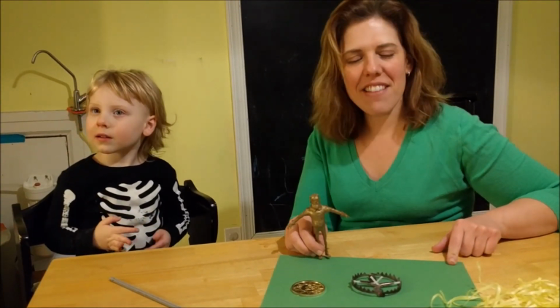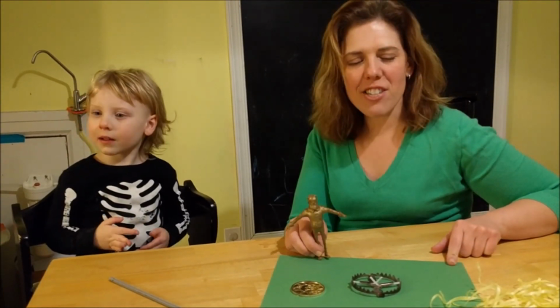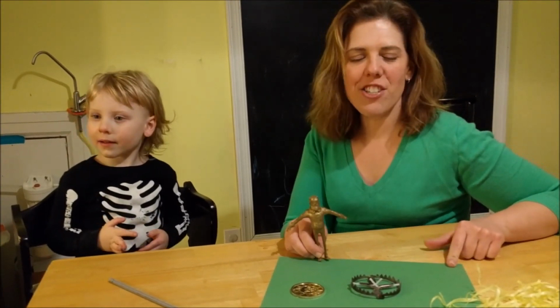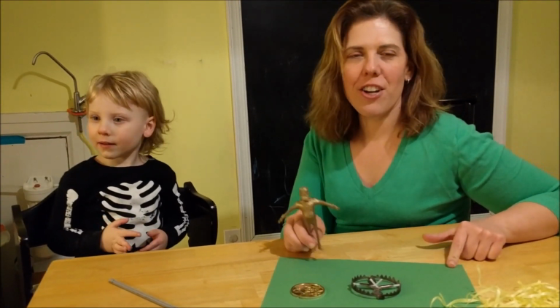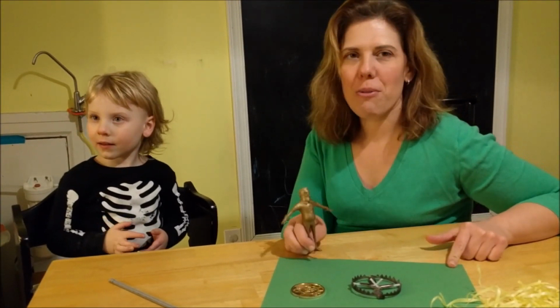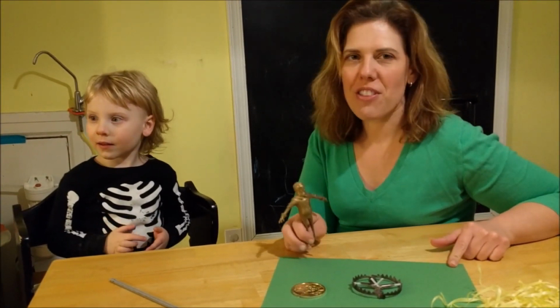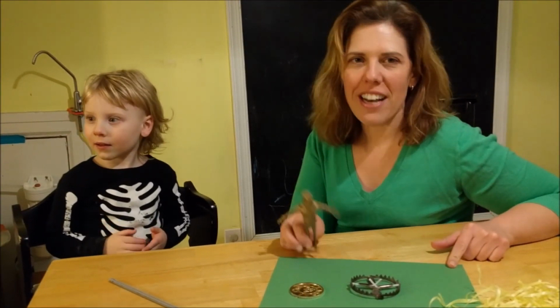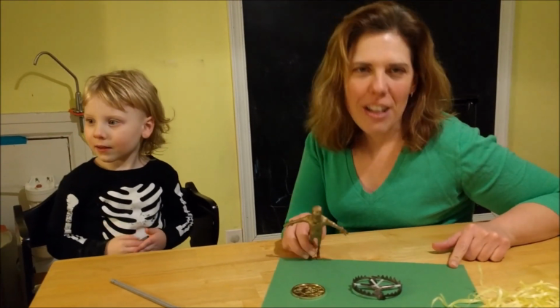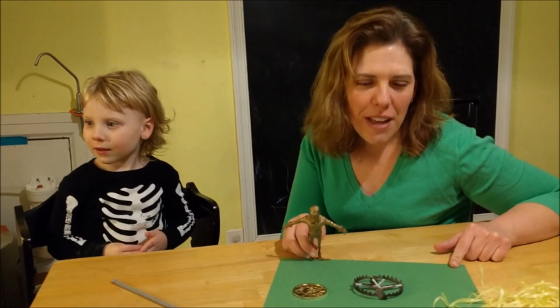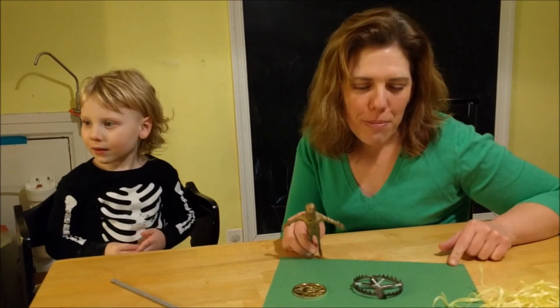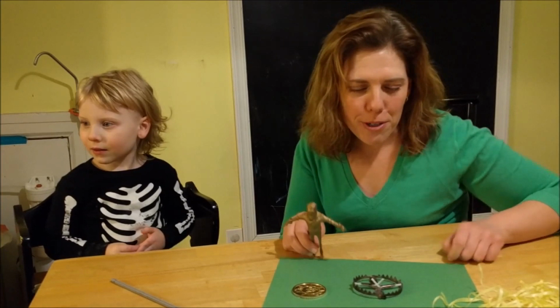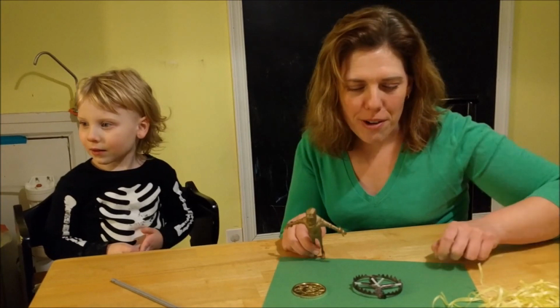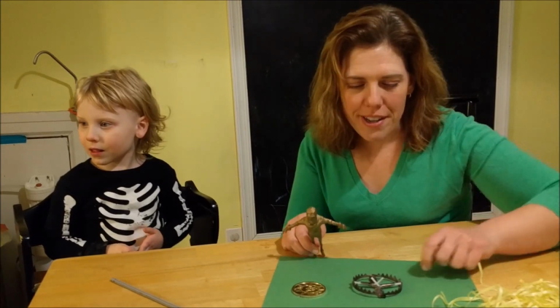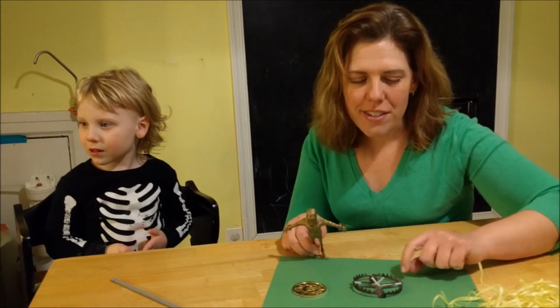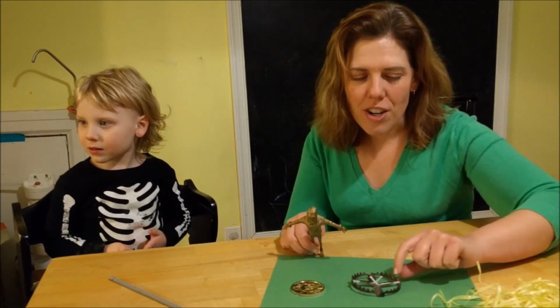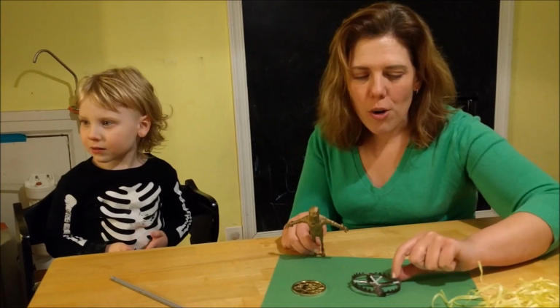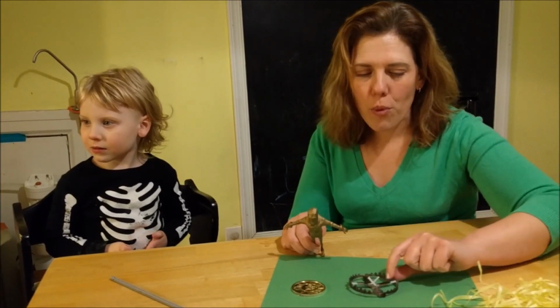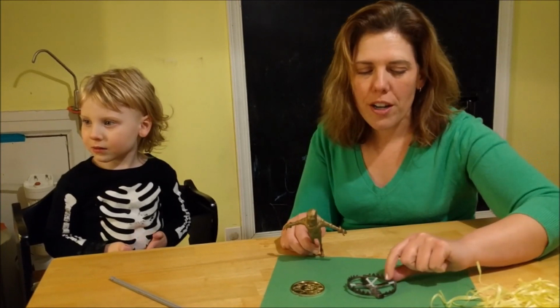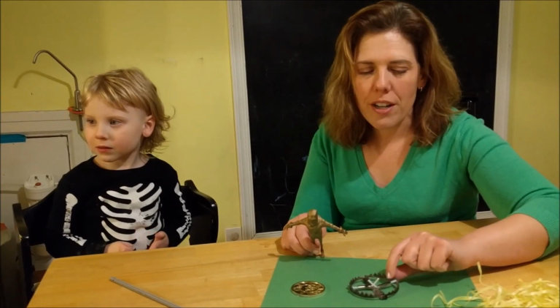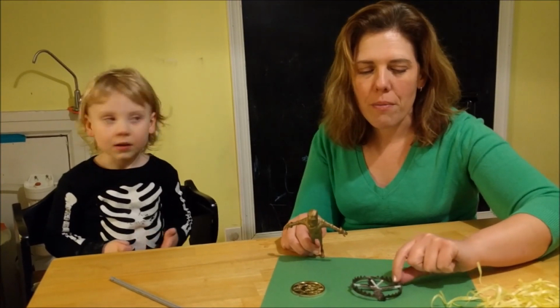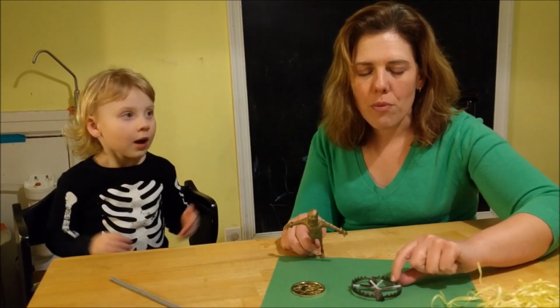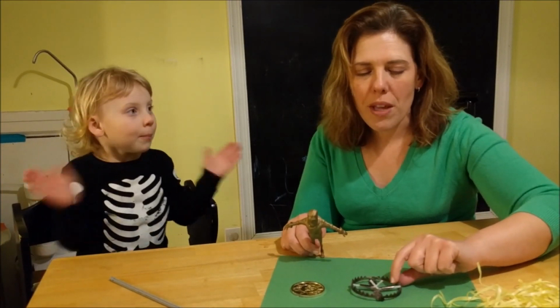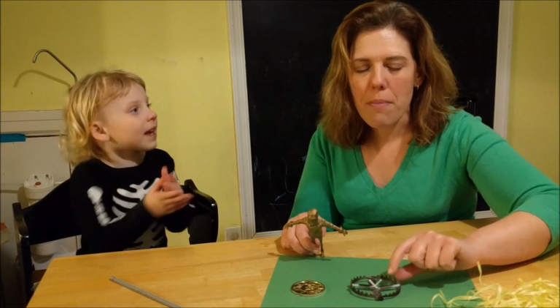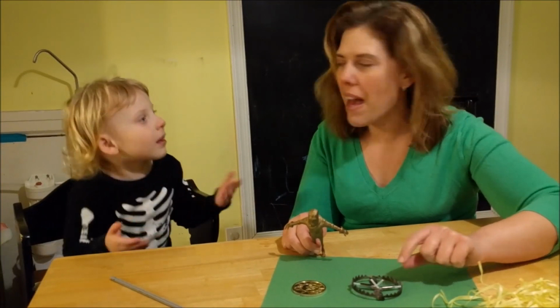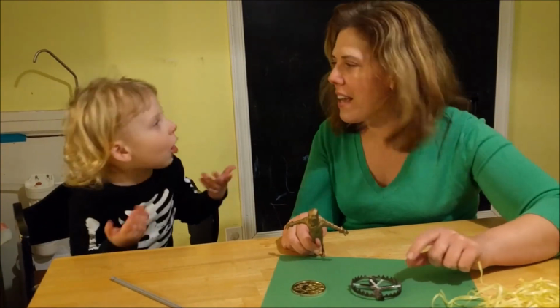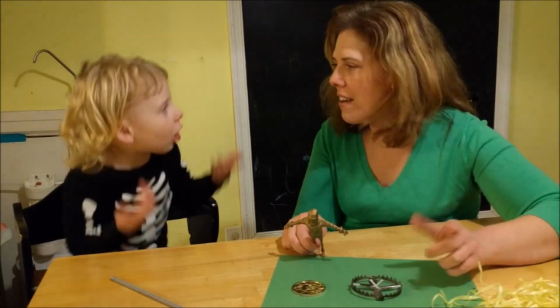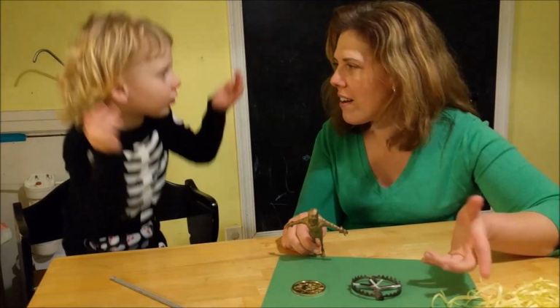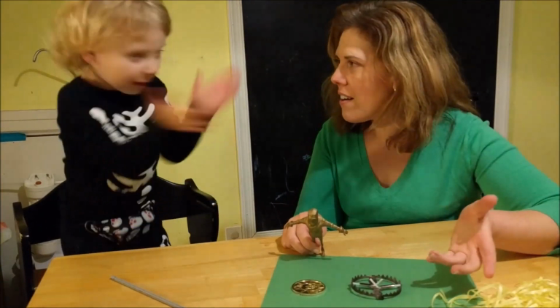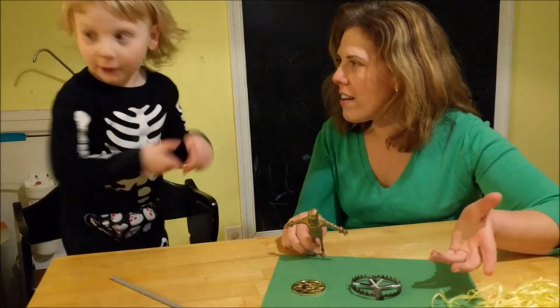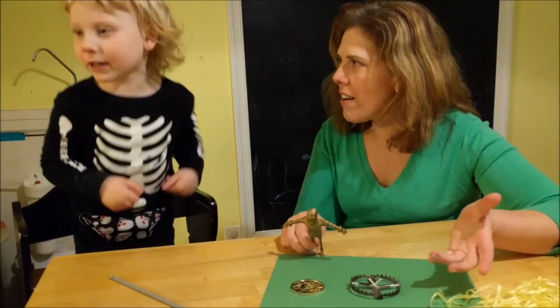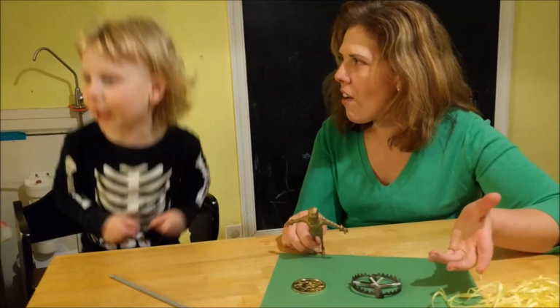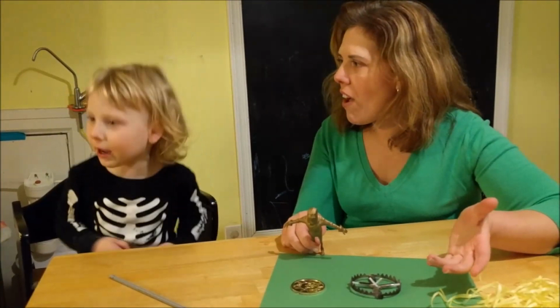And this year with the Hello Neighbor craze, we're going to use it for our trap.